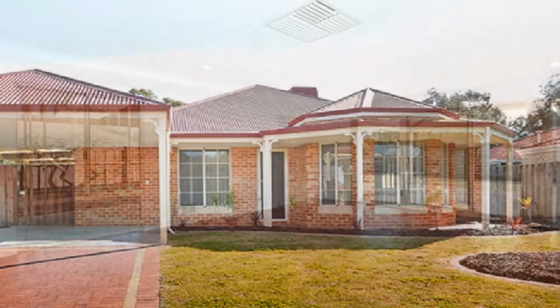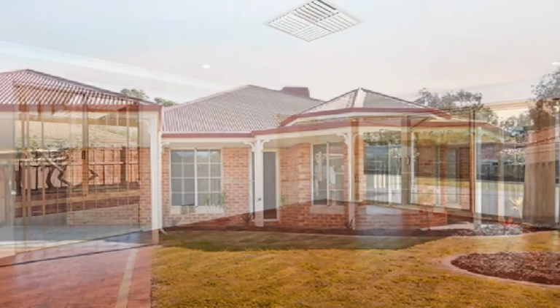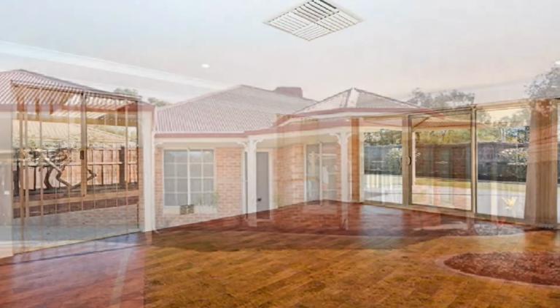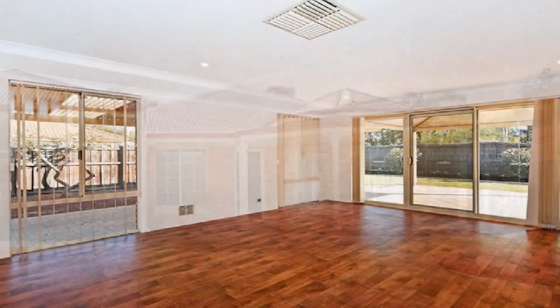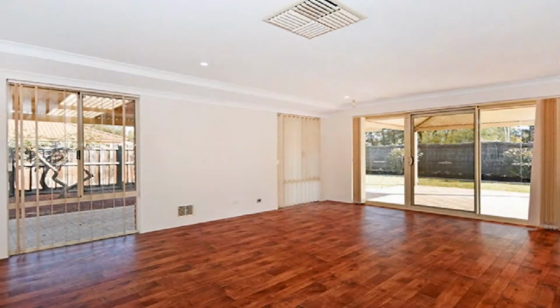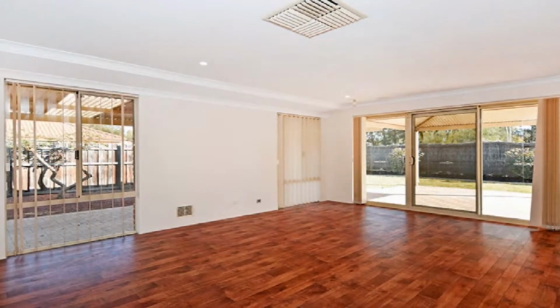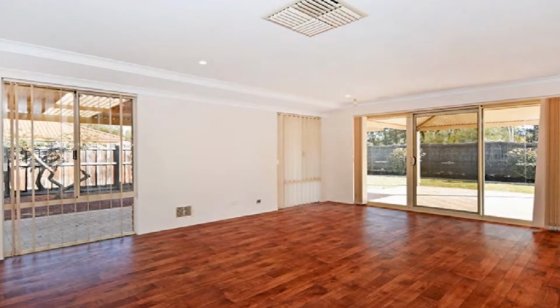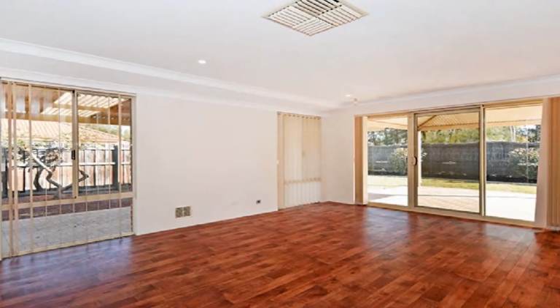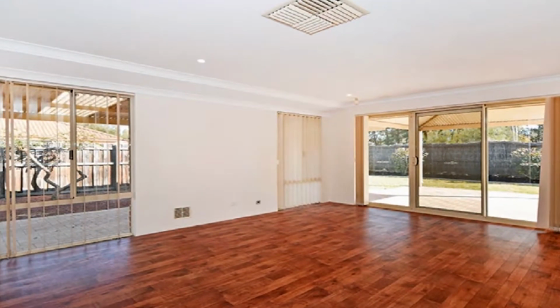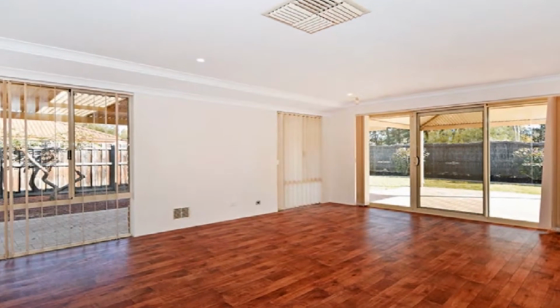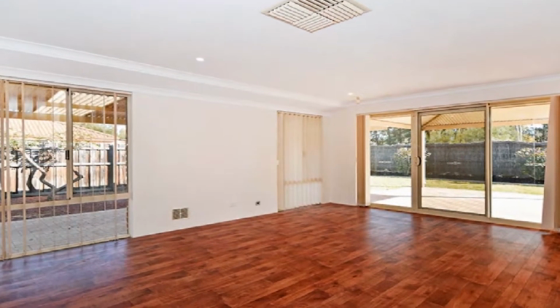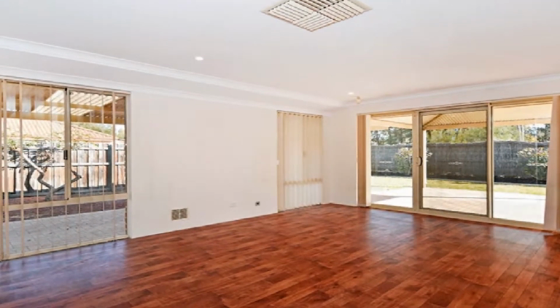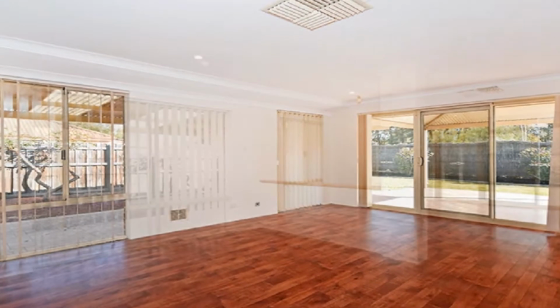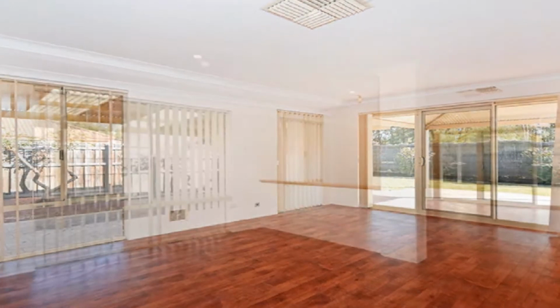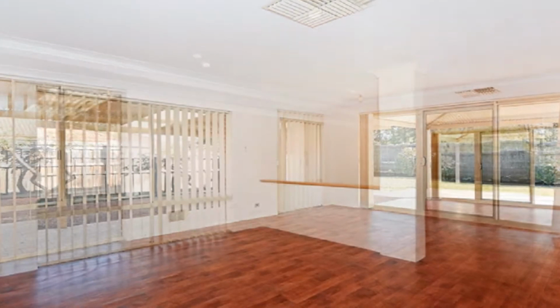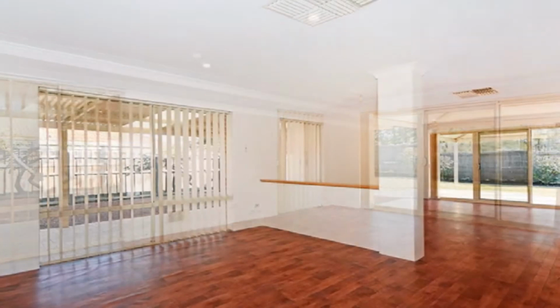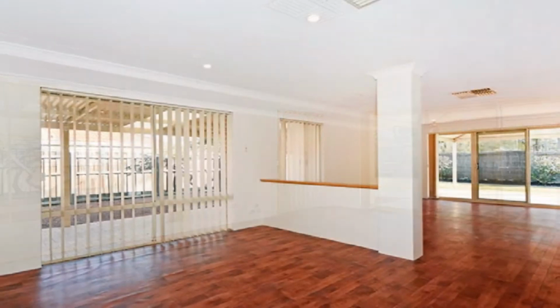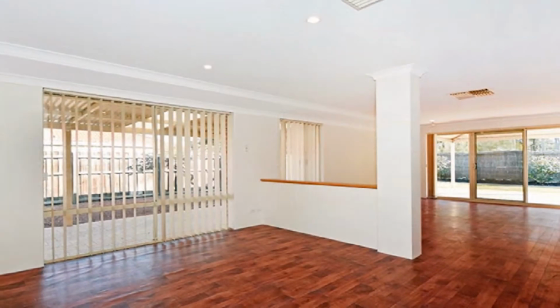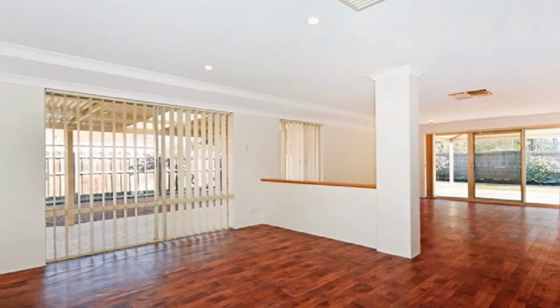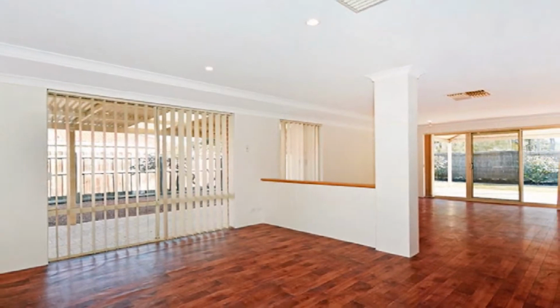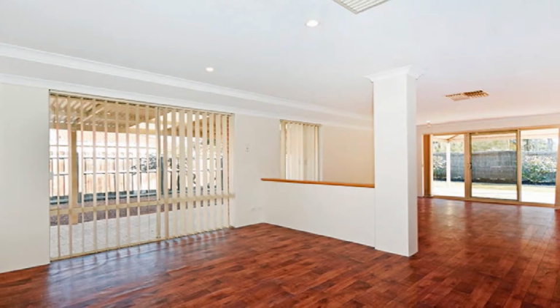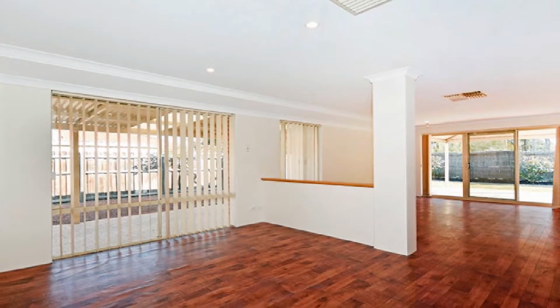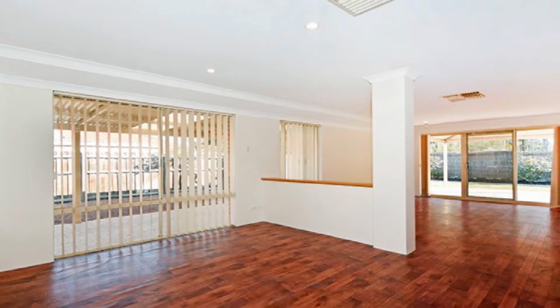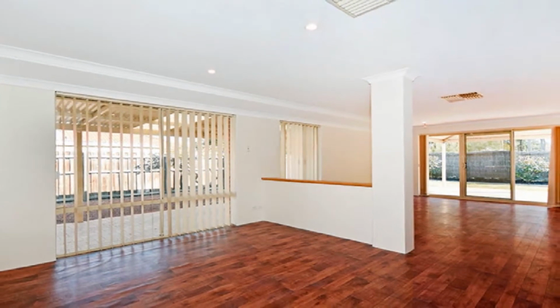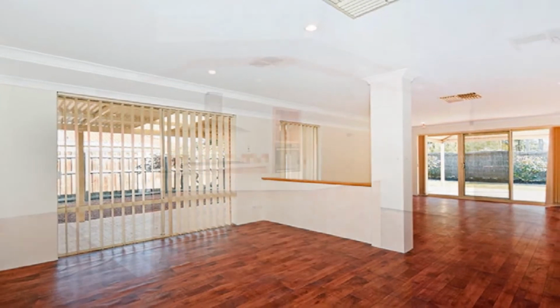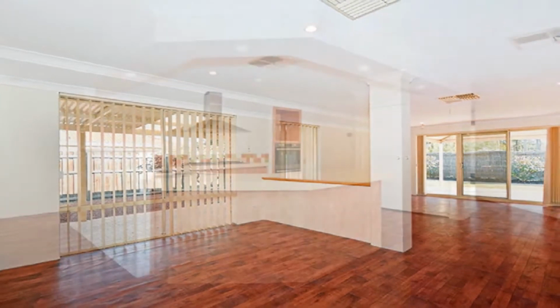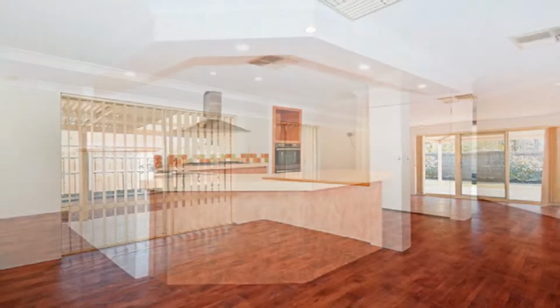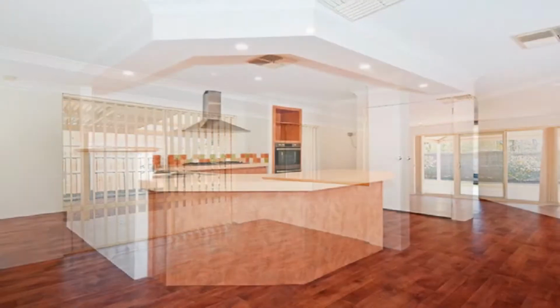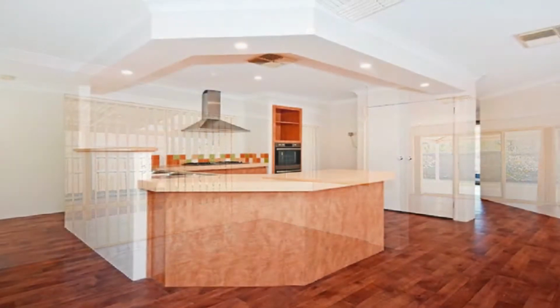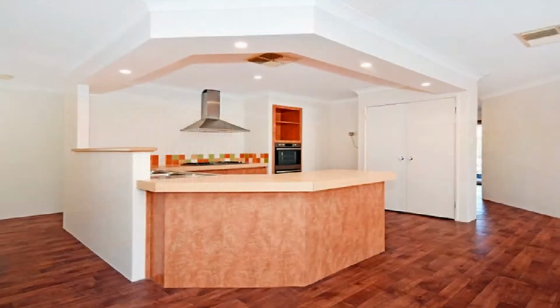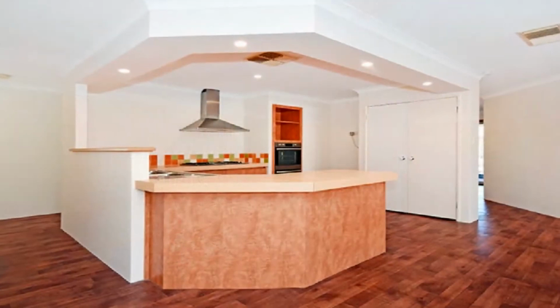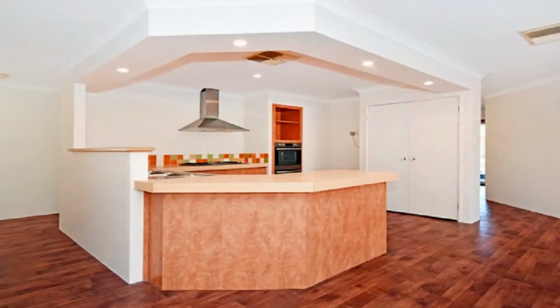The private lounge theatre at the front flows to a wide open family design, combining to include an informal dining area.